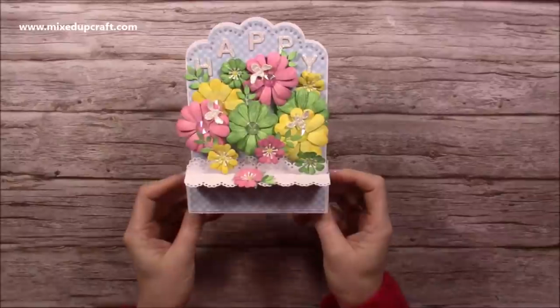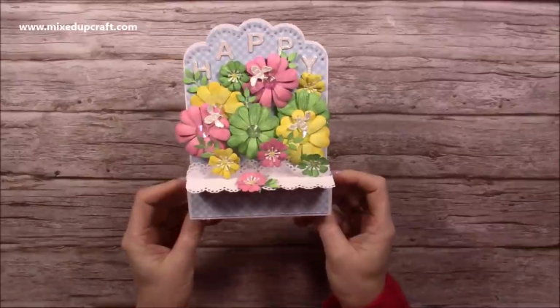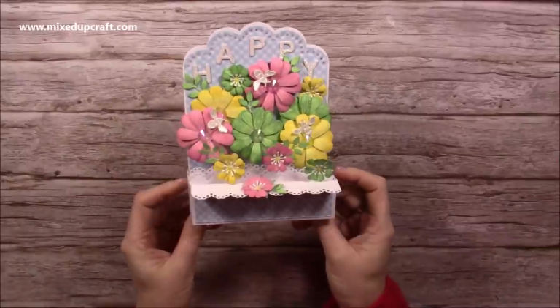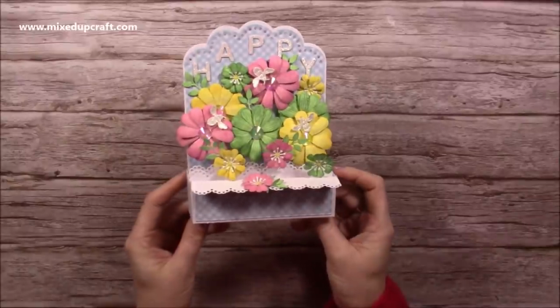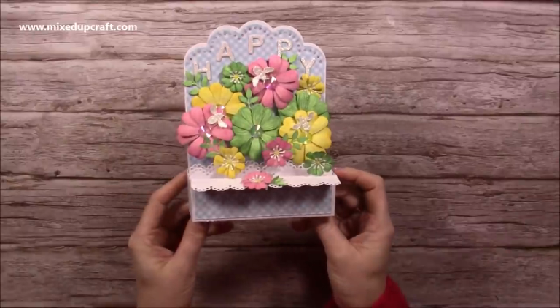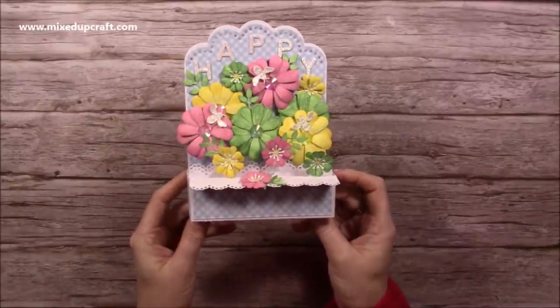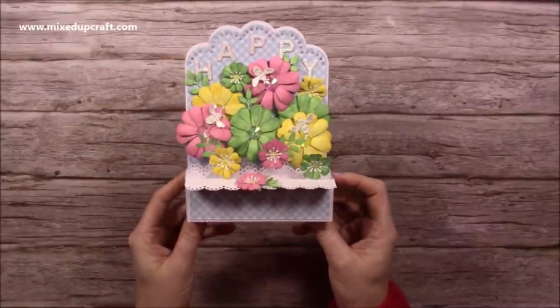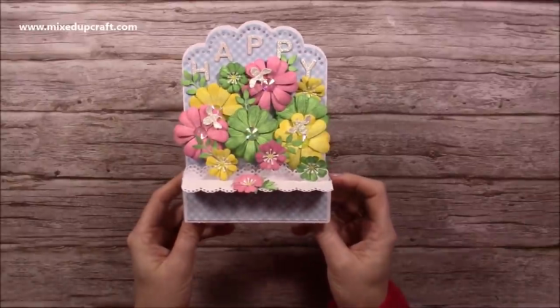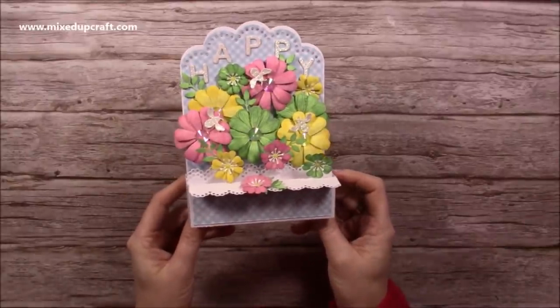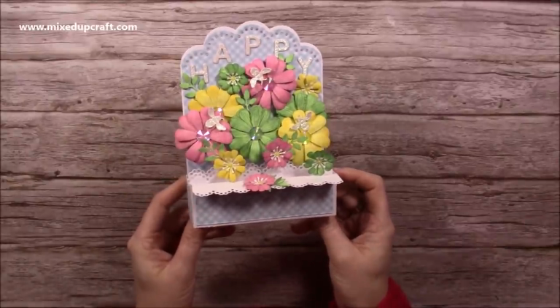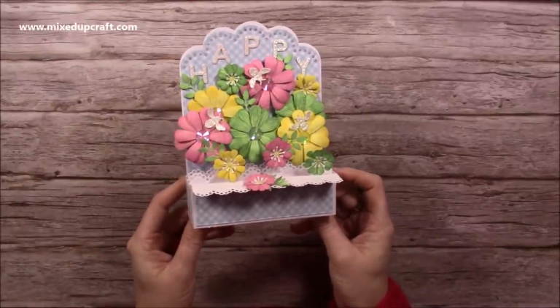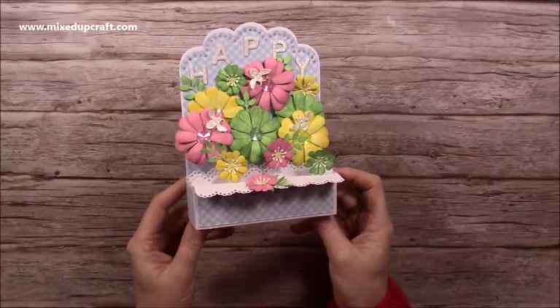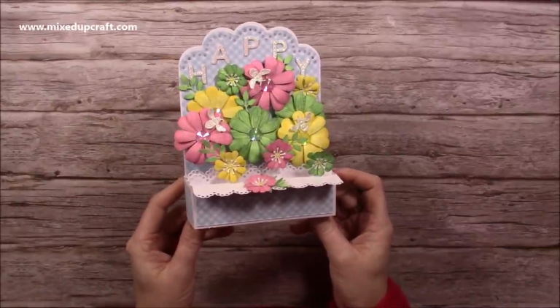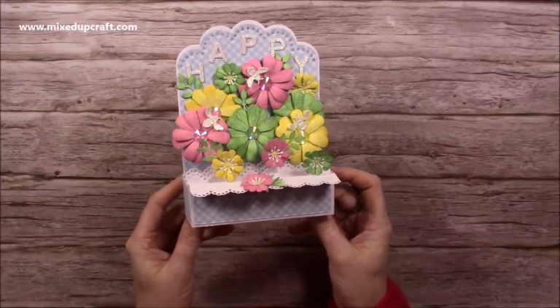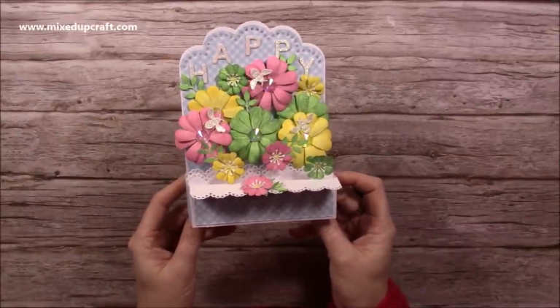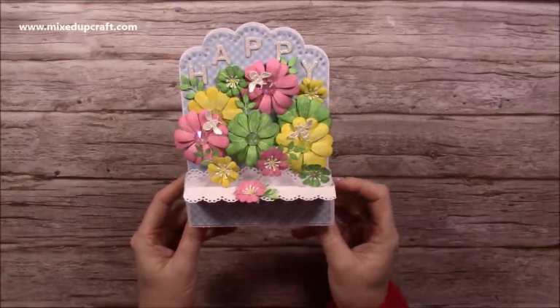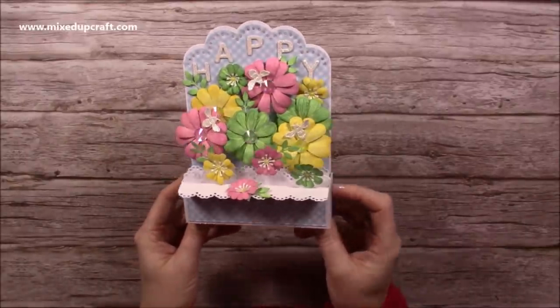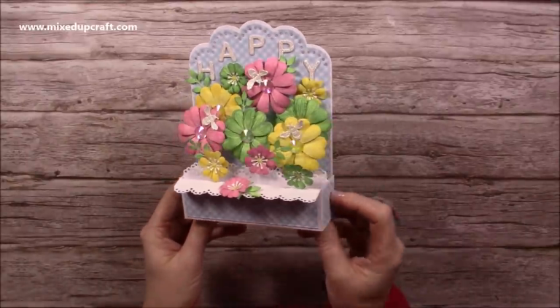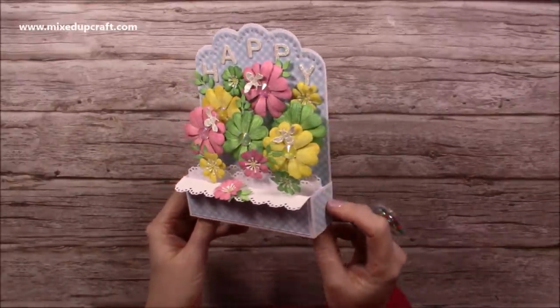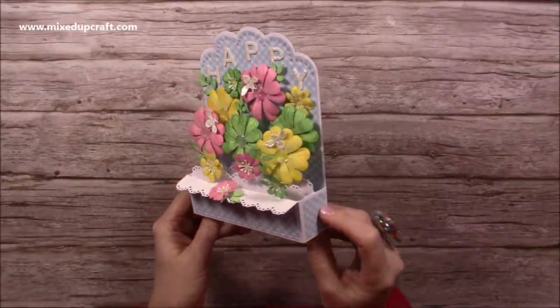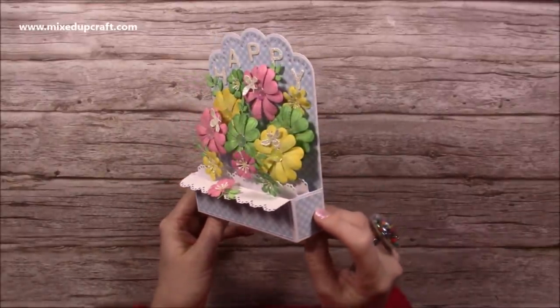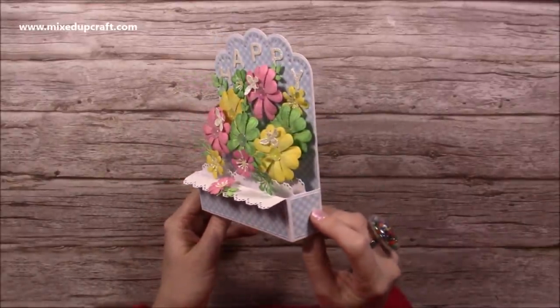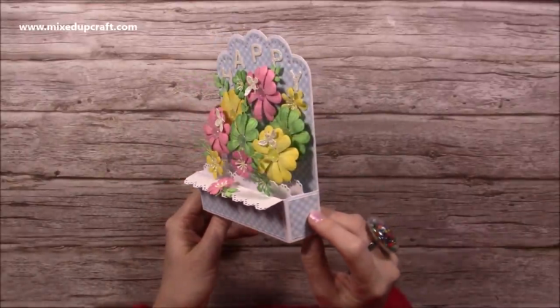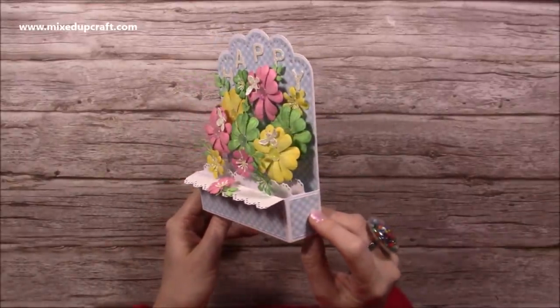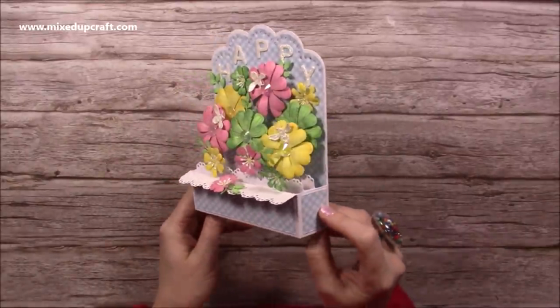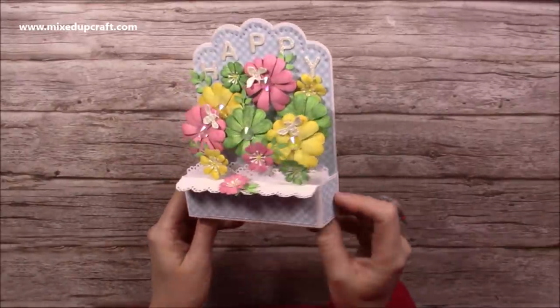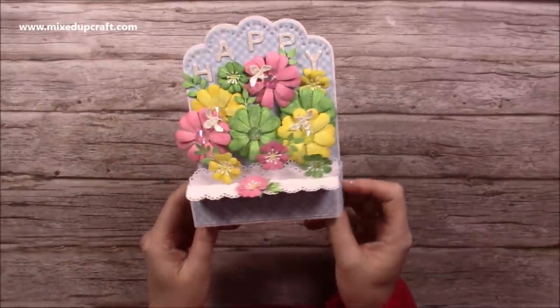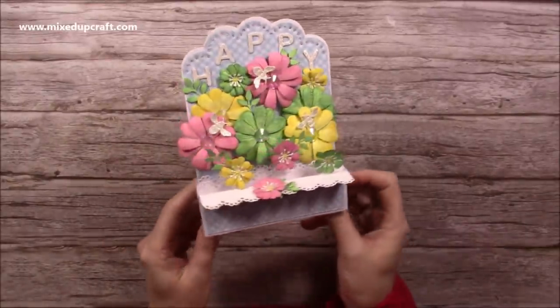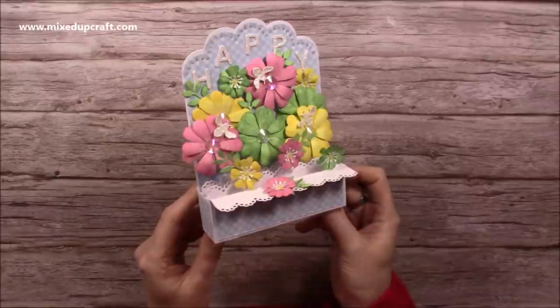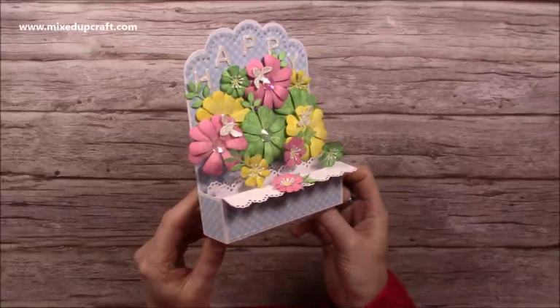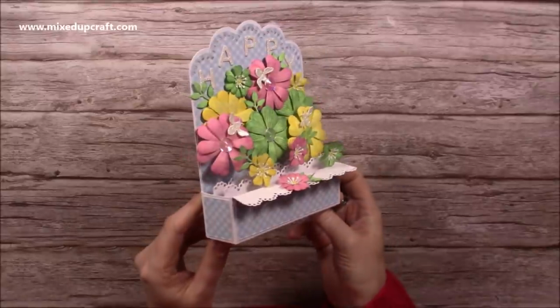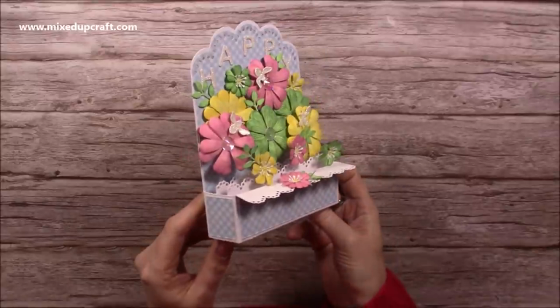Hi everybody, it's Sam here. Thank you for watching my tutorial today. I'm going to be showing you how to make this beautiful pop-up box card.